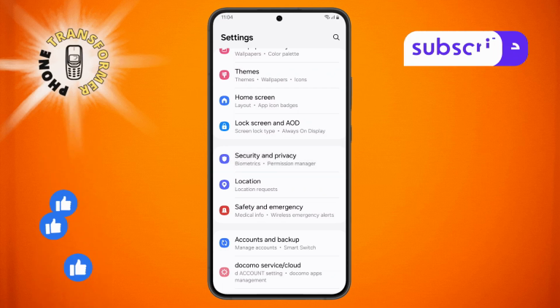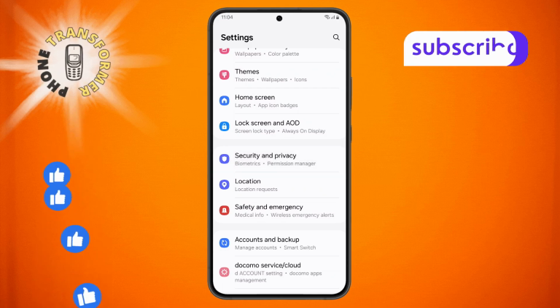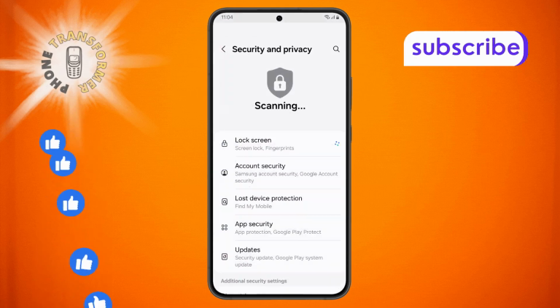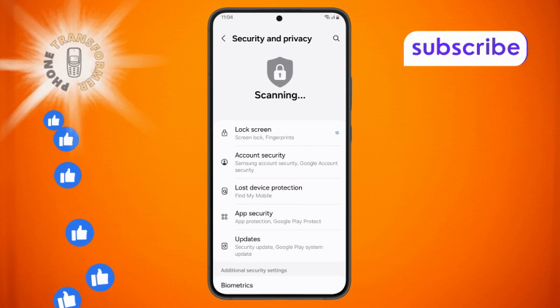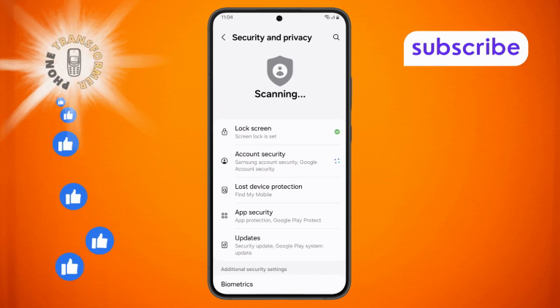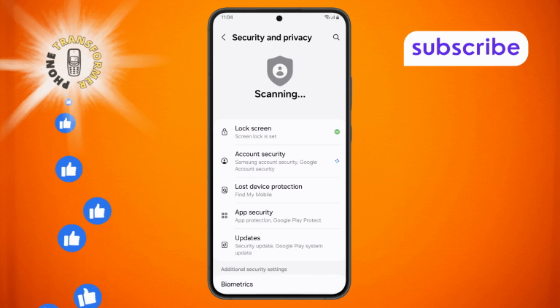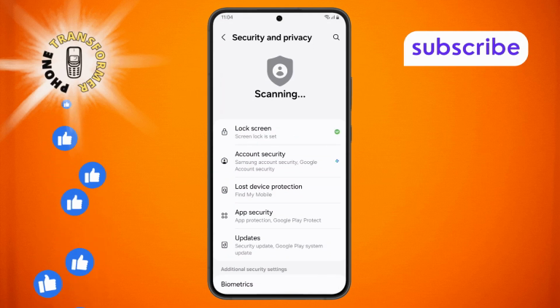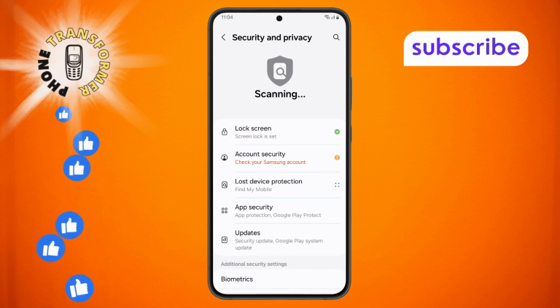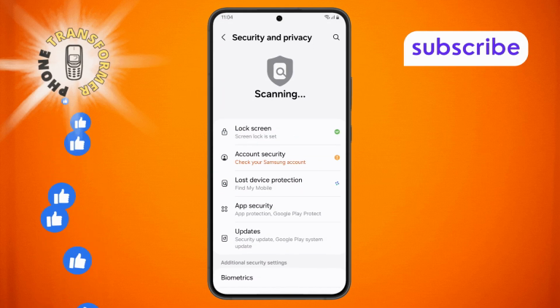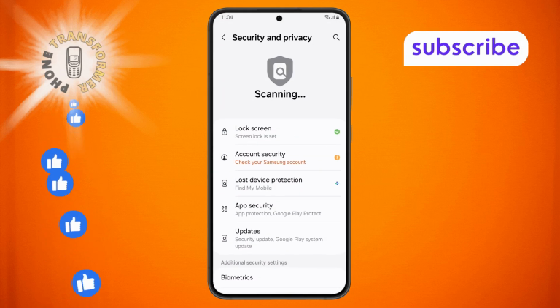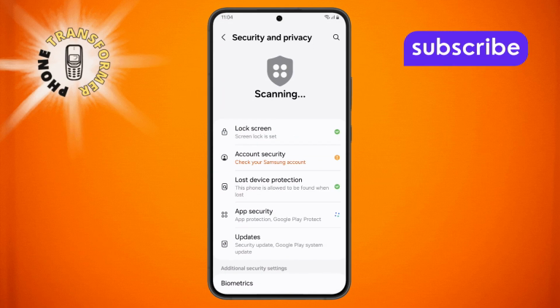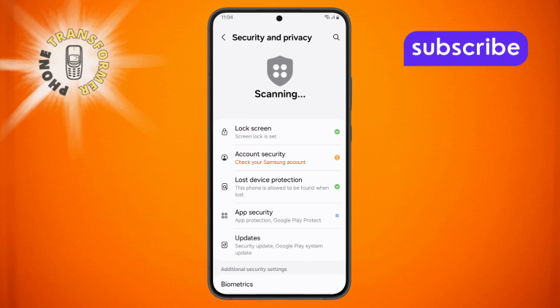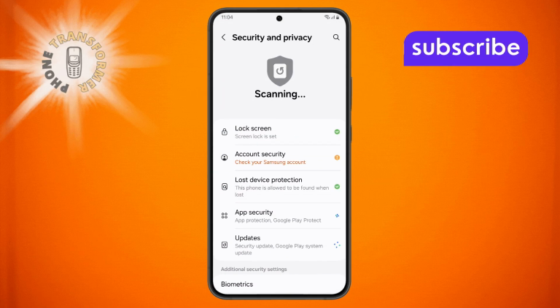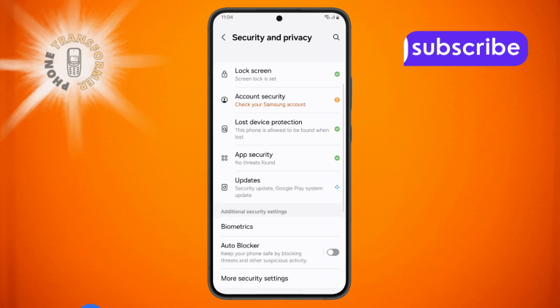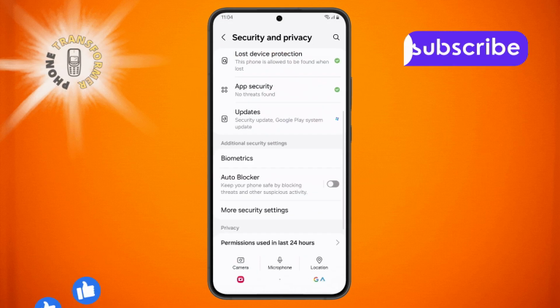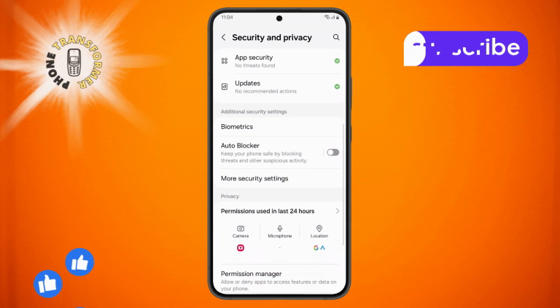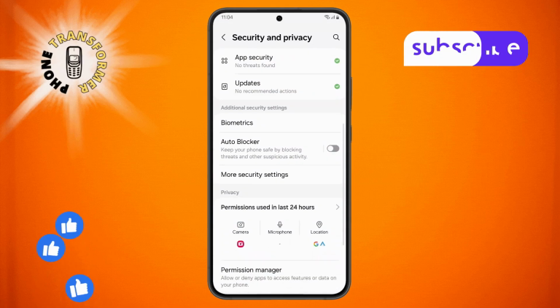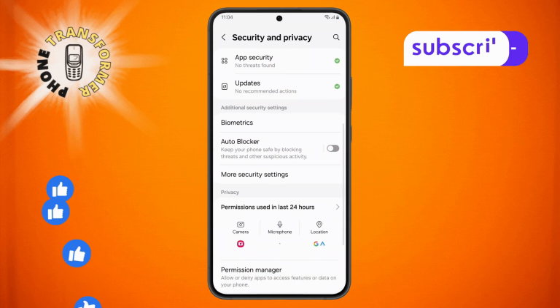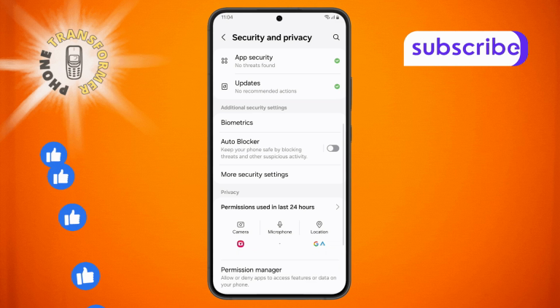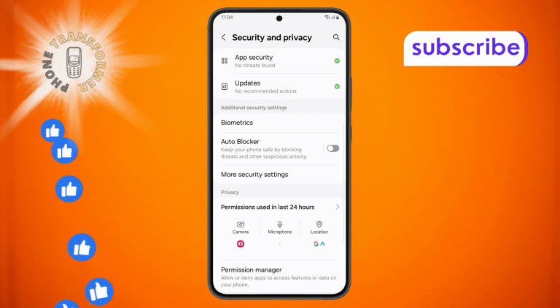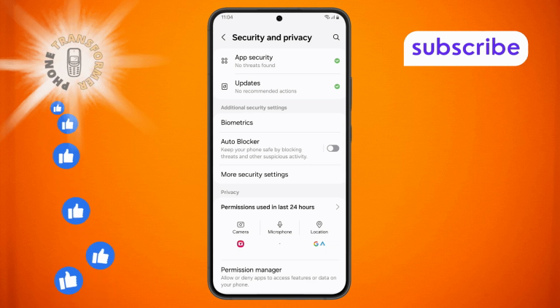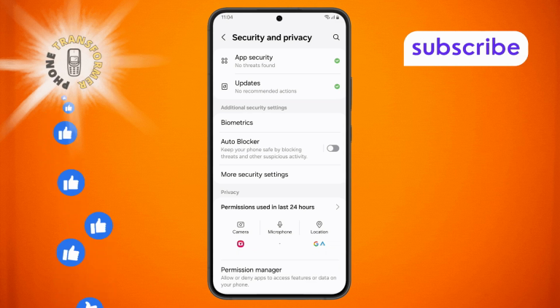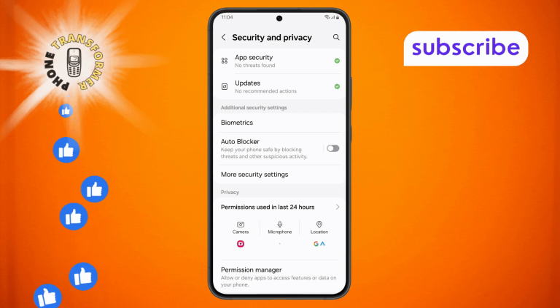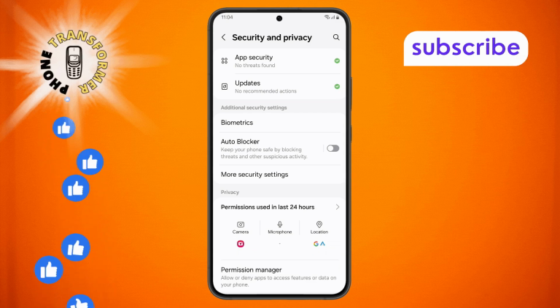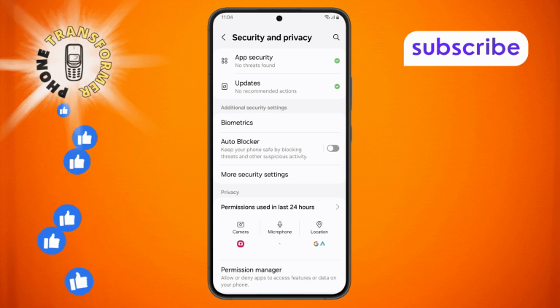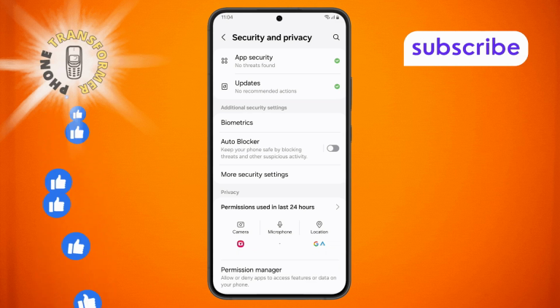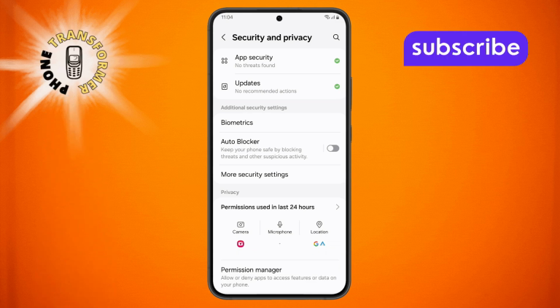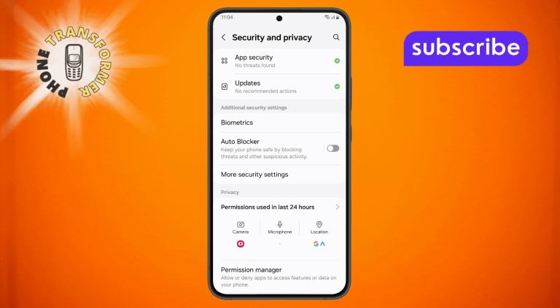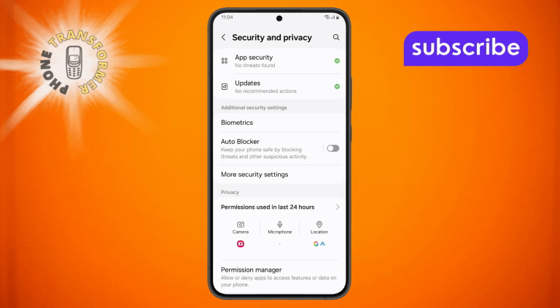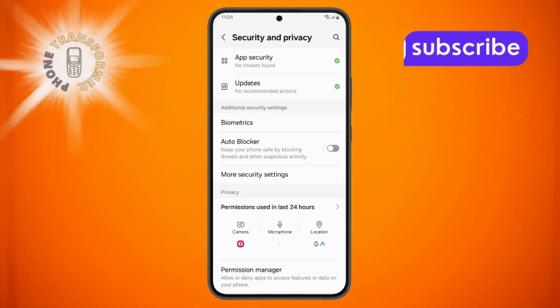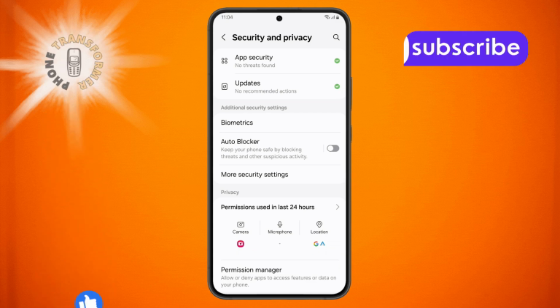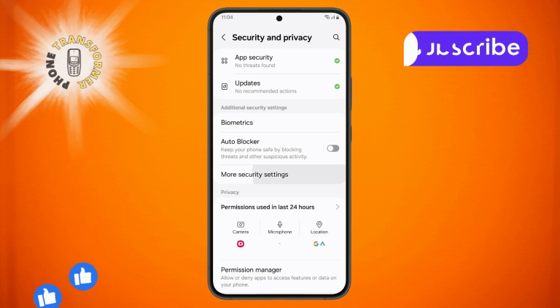Step 3: Inside the menu, continue scrolling until you see More Security Settings. Tap on this option to proceed.